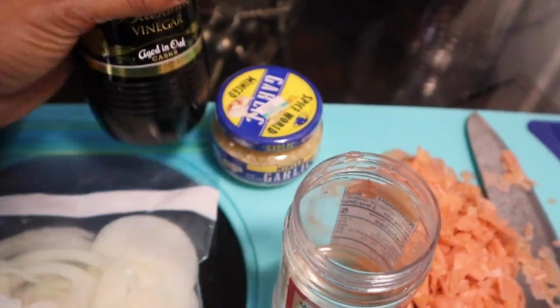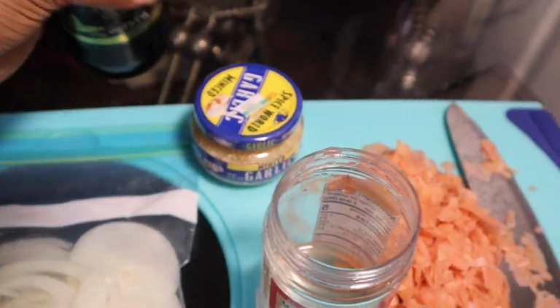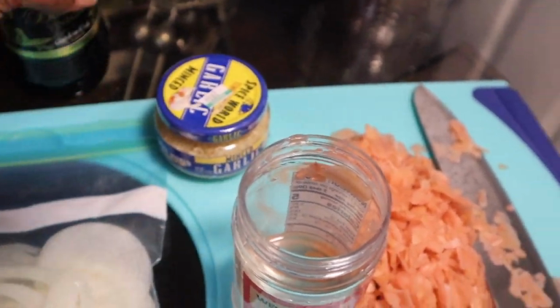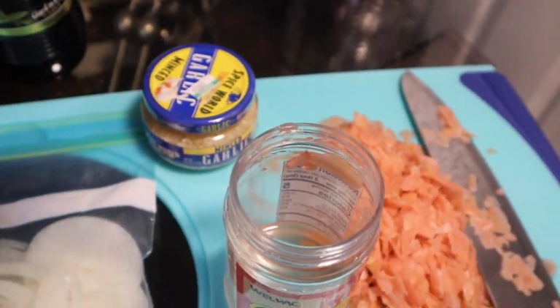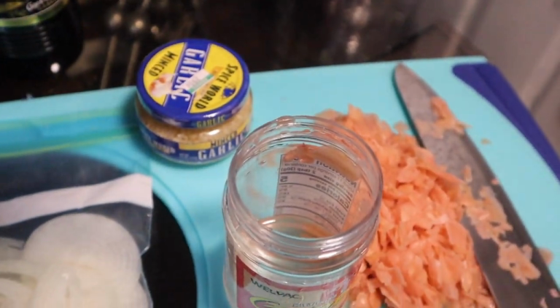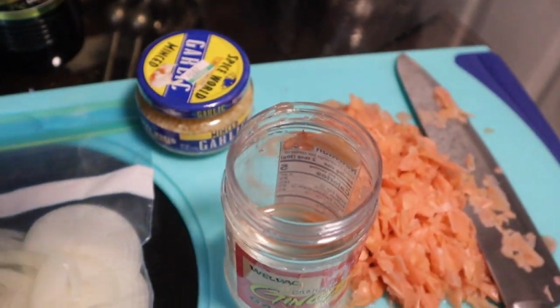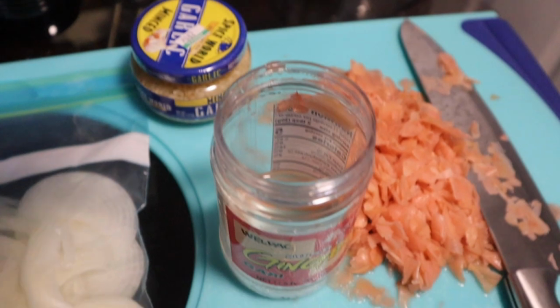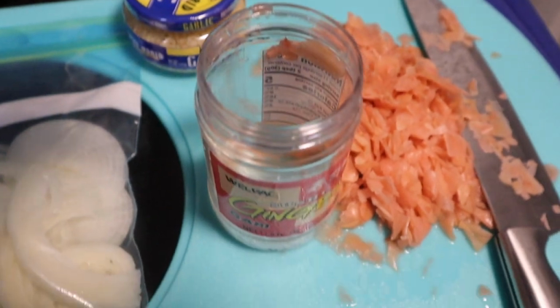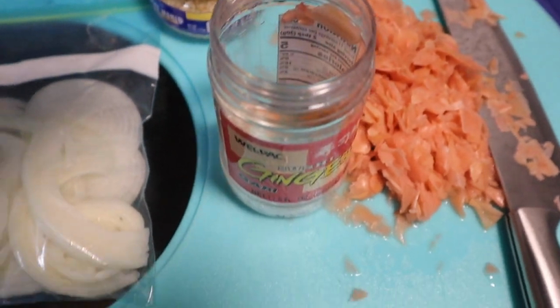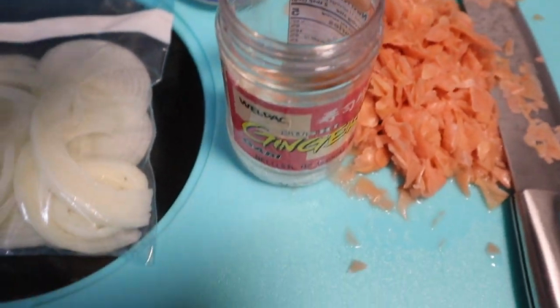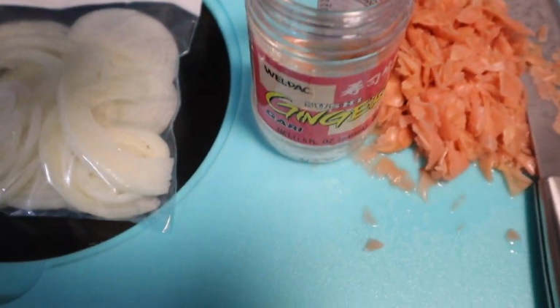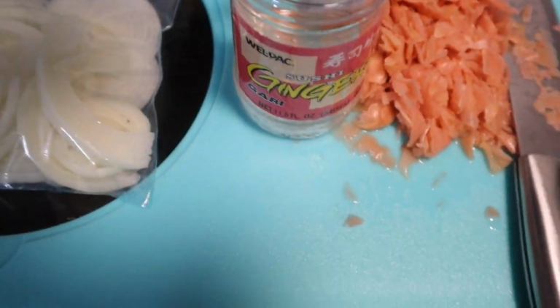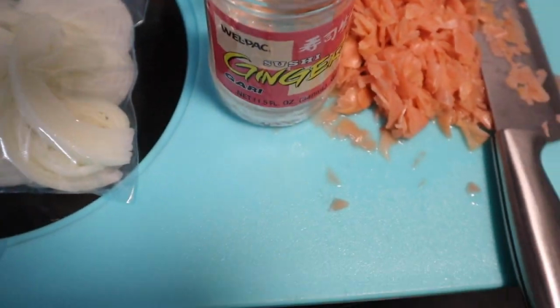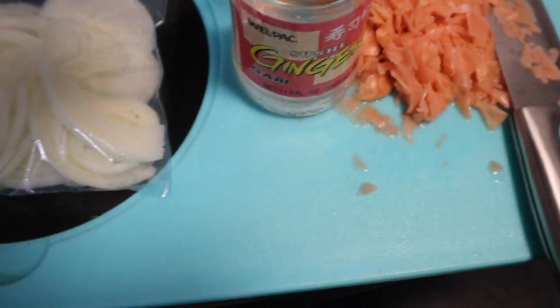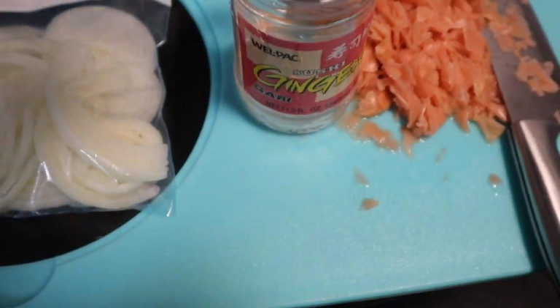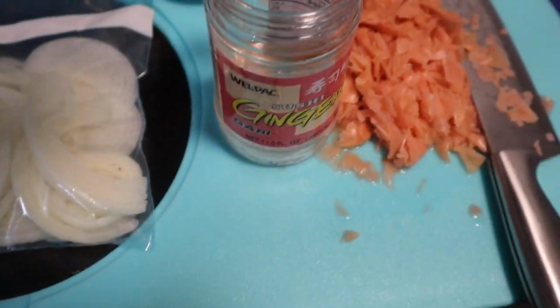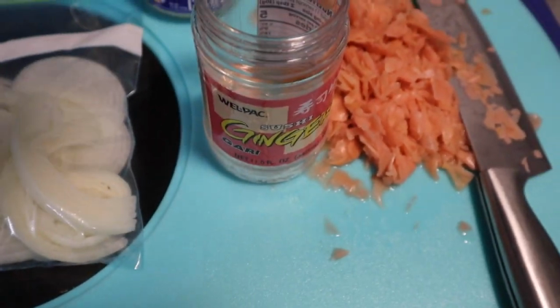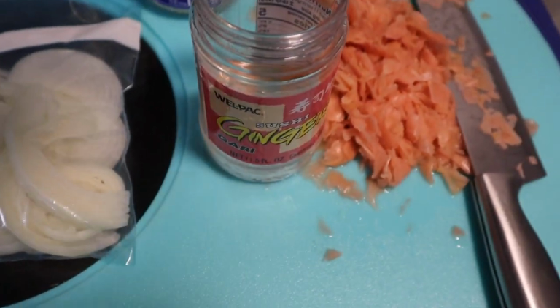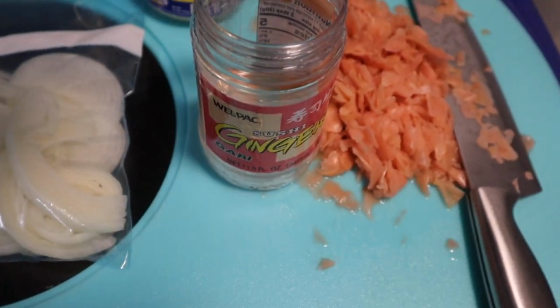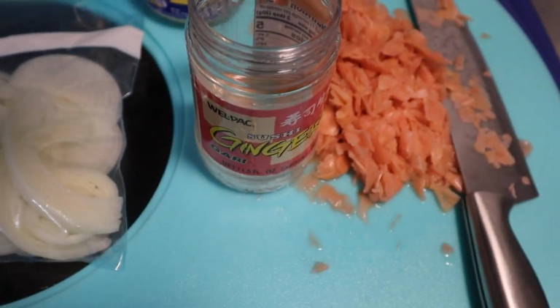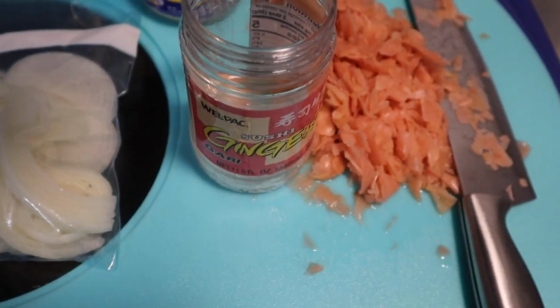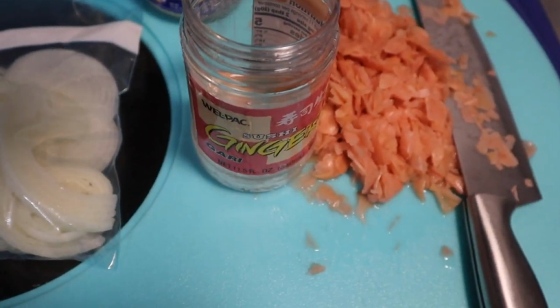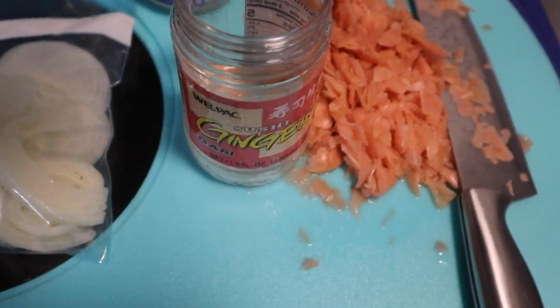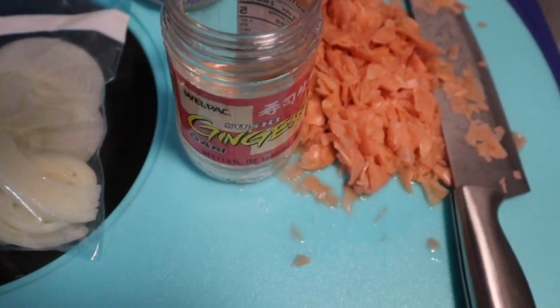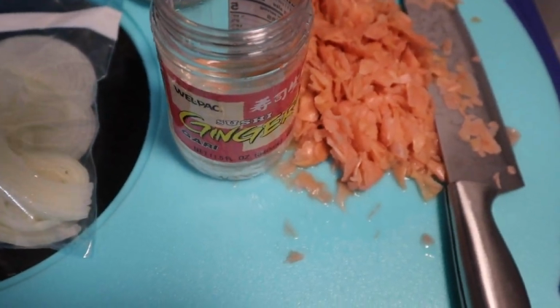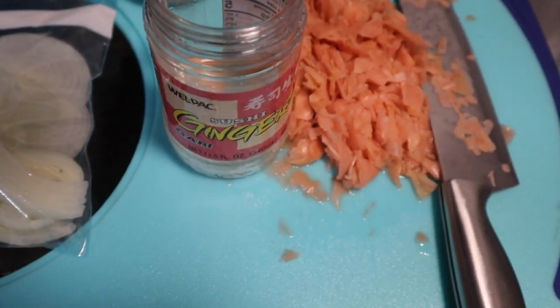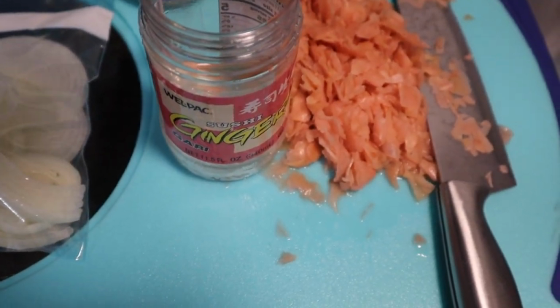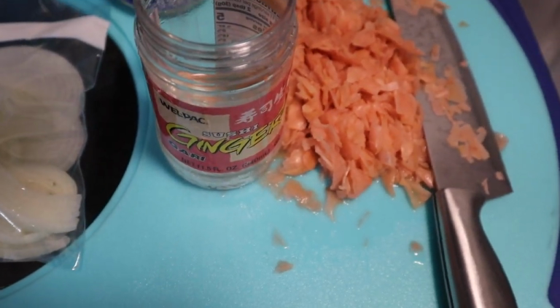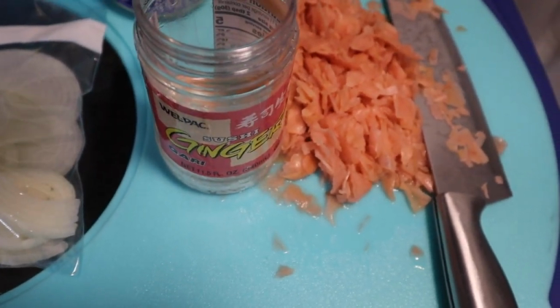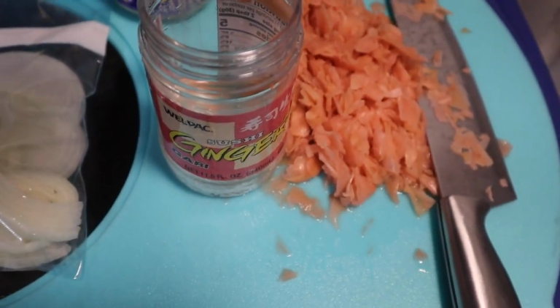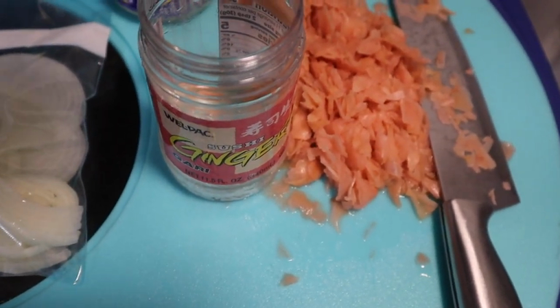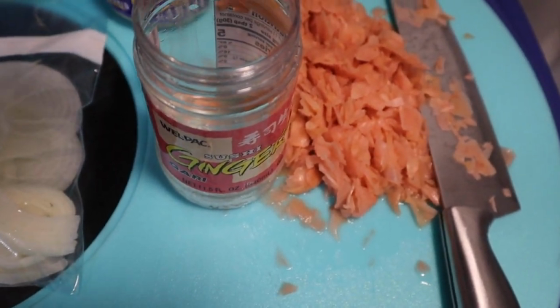I also have some balsamic vinegar, and then I got my Coke in the refrigerator and my chicken broth.